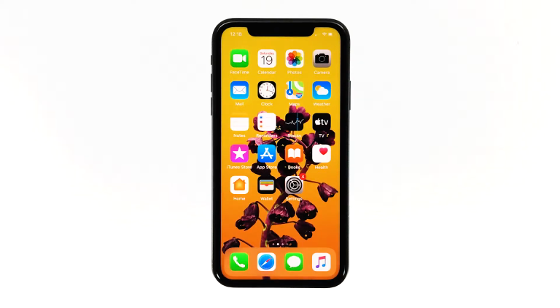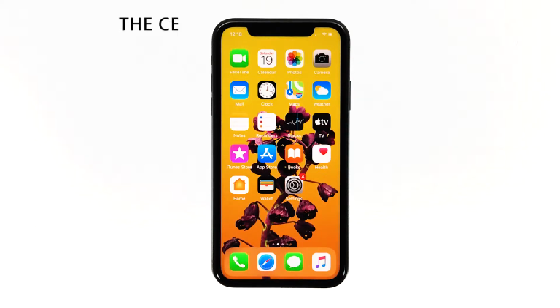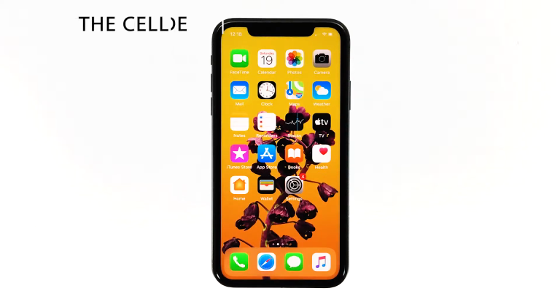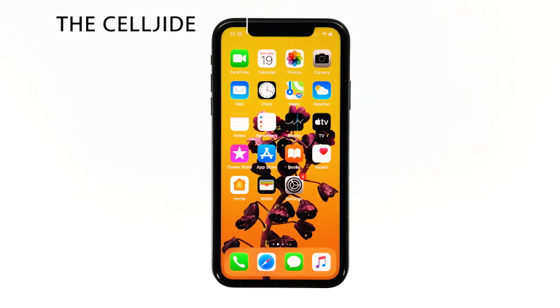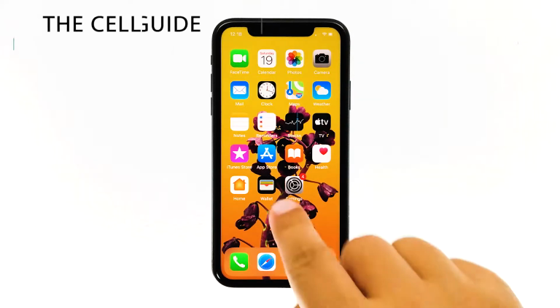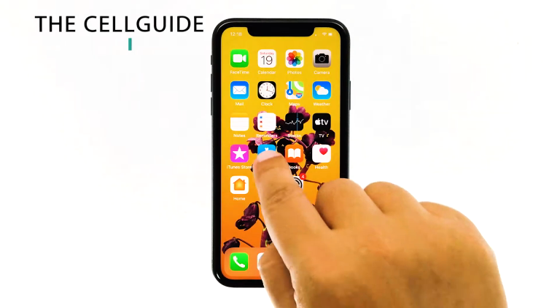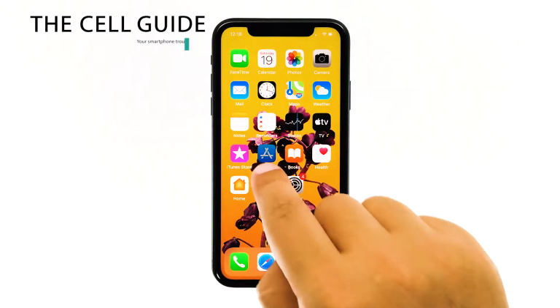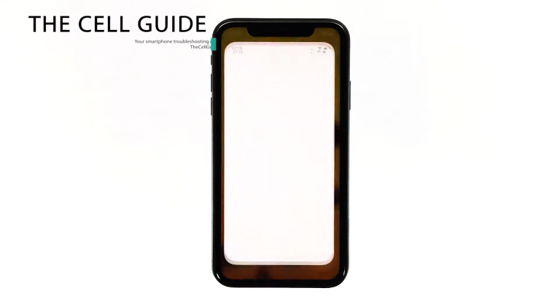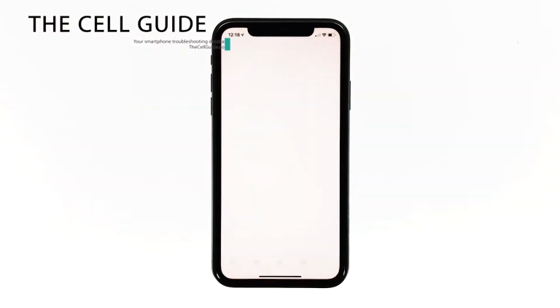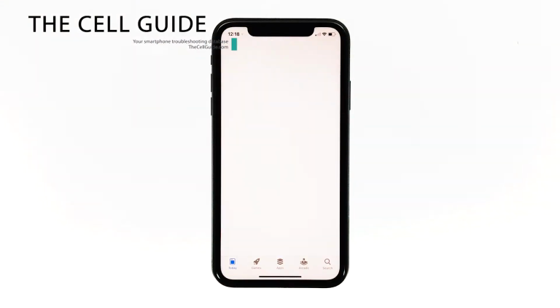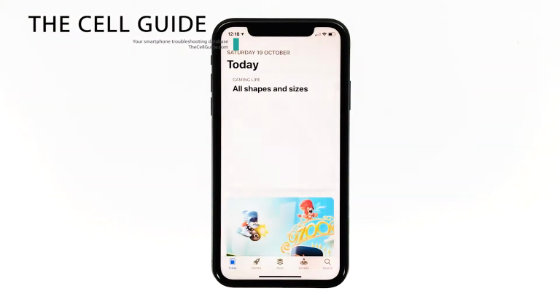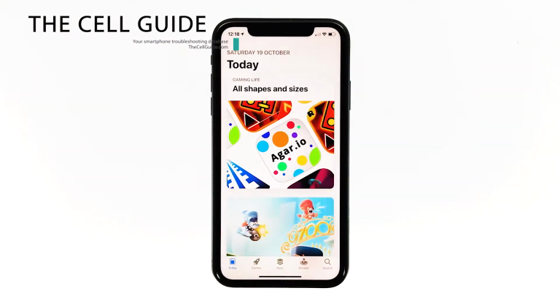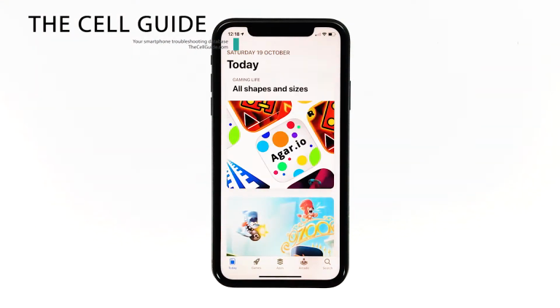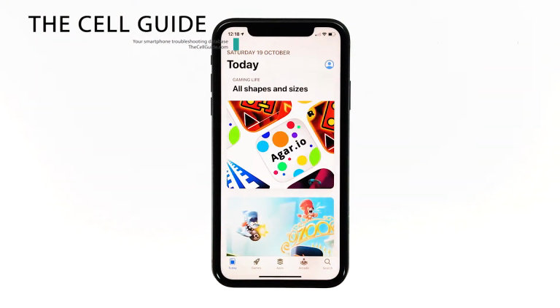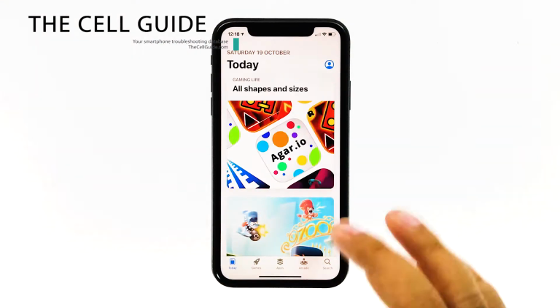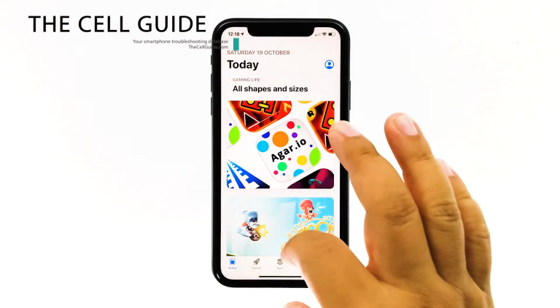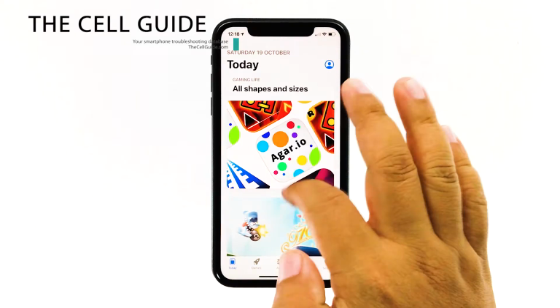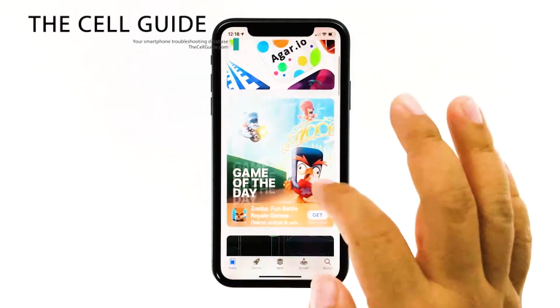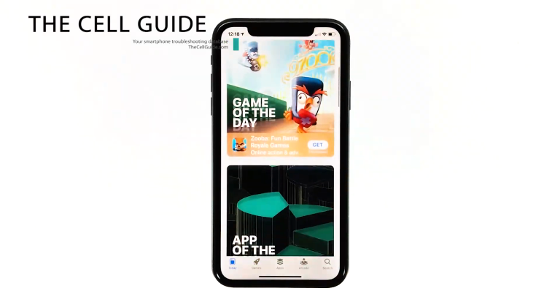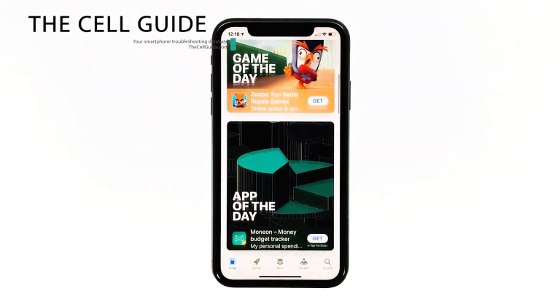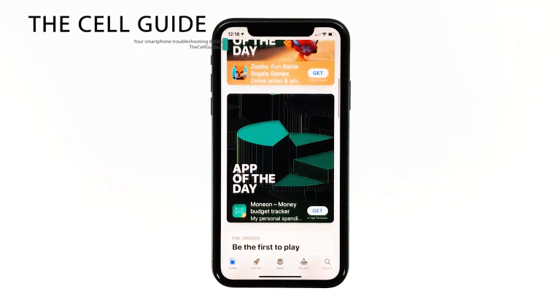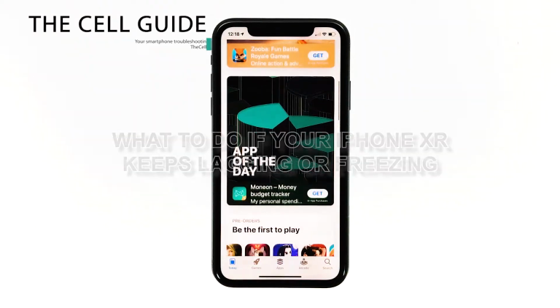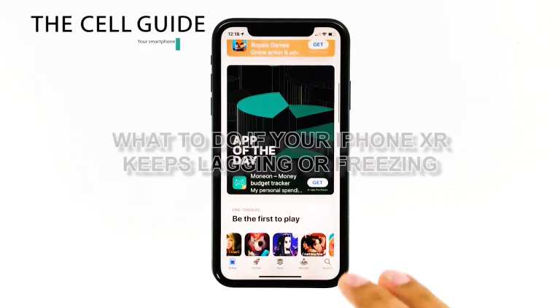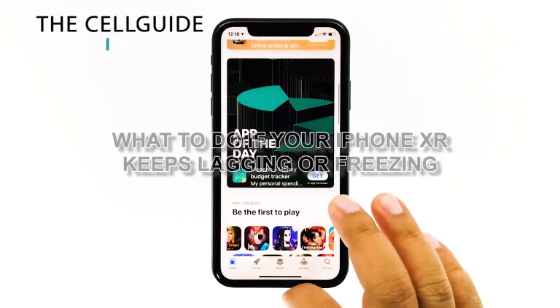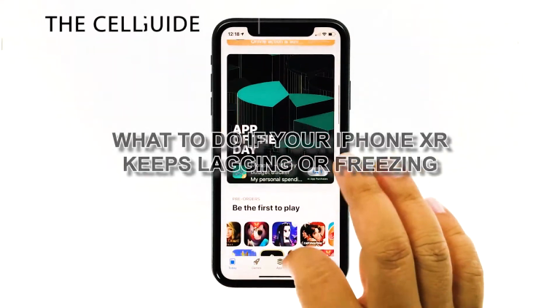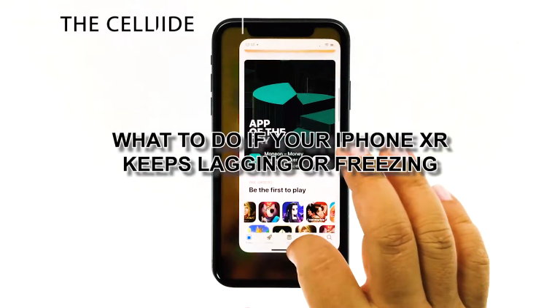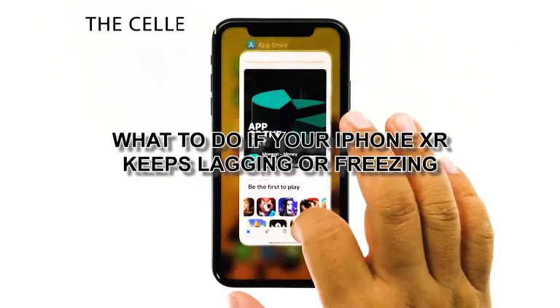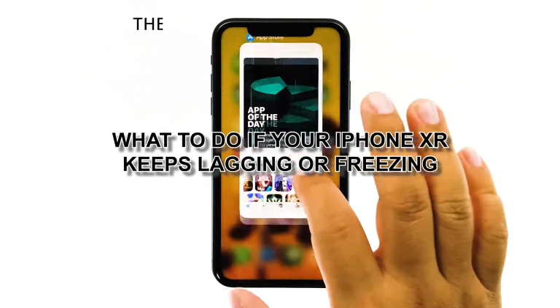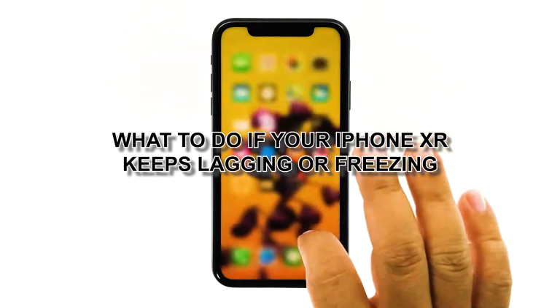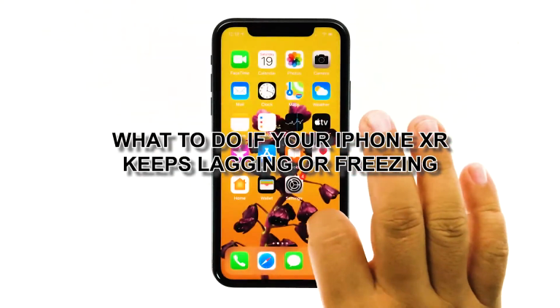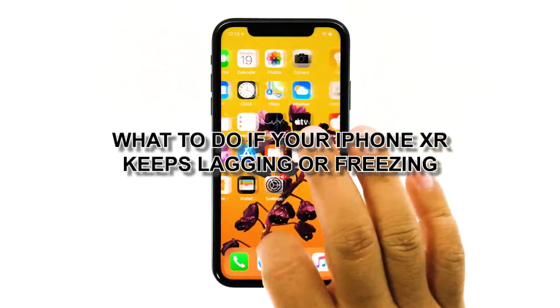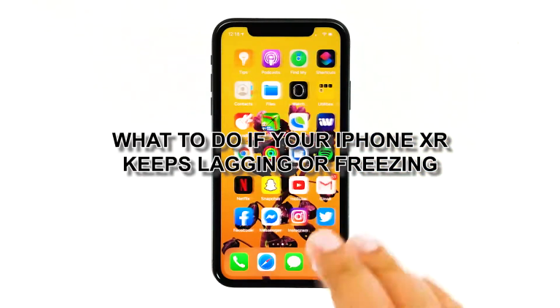Hey guys, RJ here from thecellguide.com, and in this video I will be showing you what to do if your iPhone XR keeps lagging or freezing.